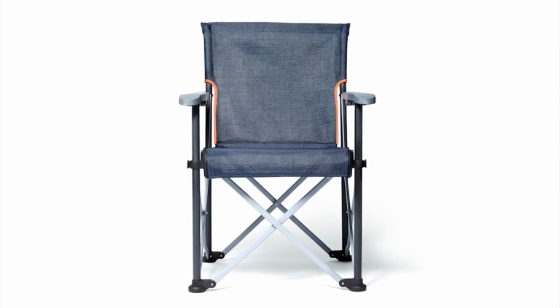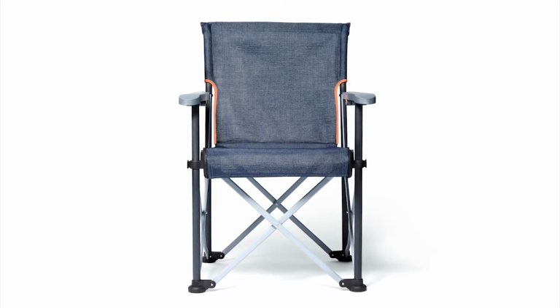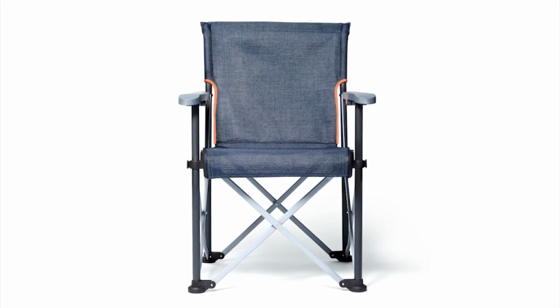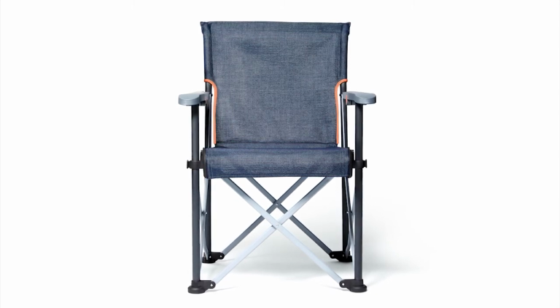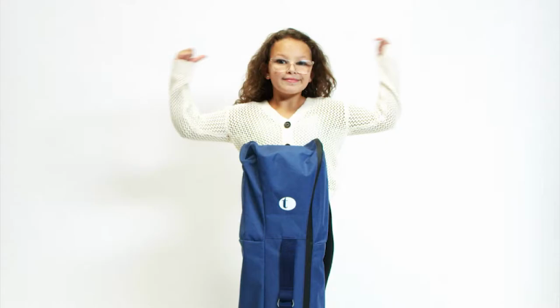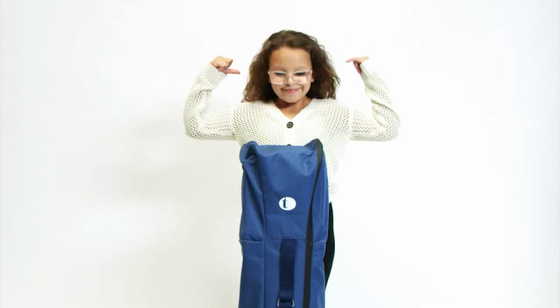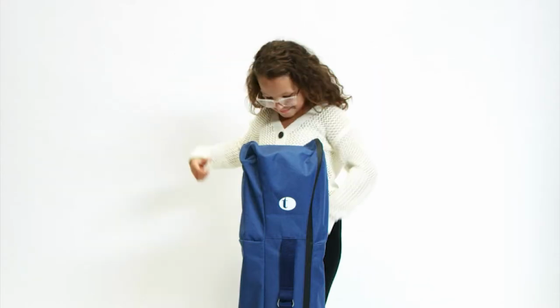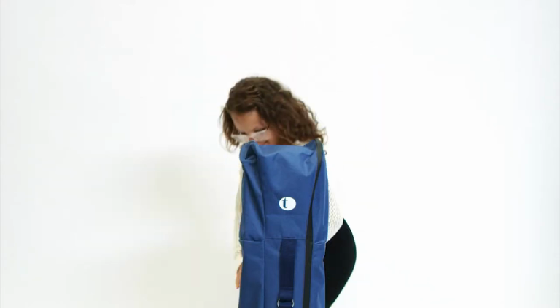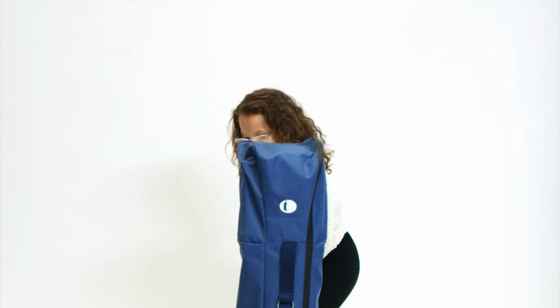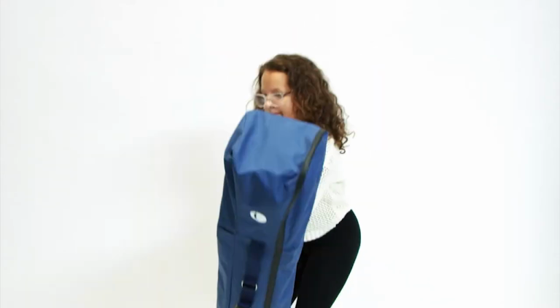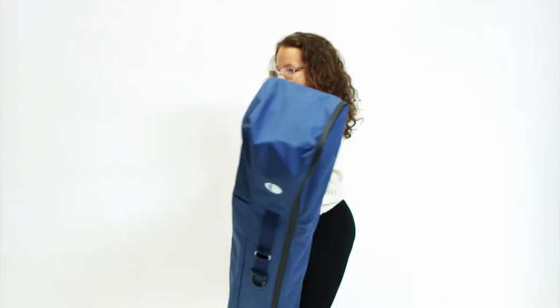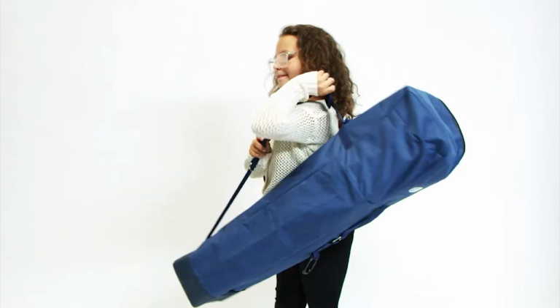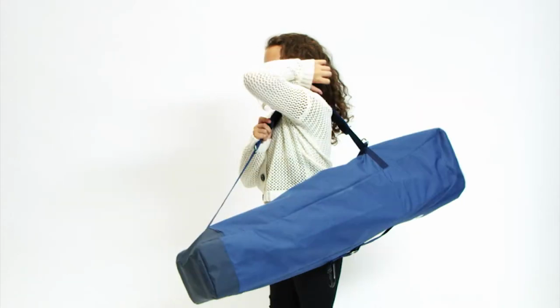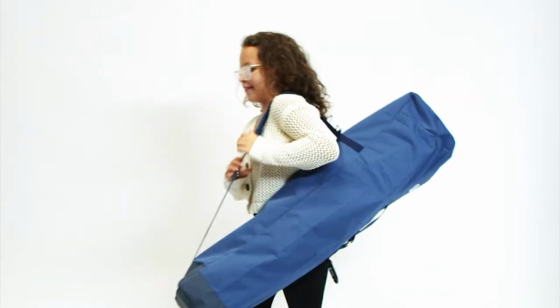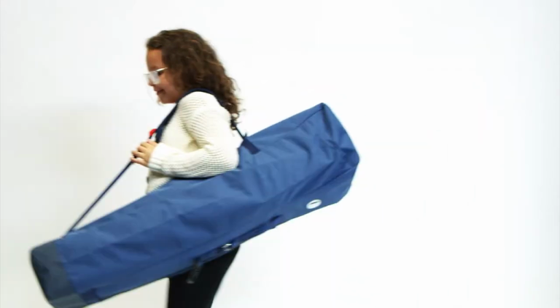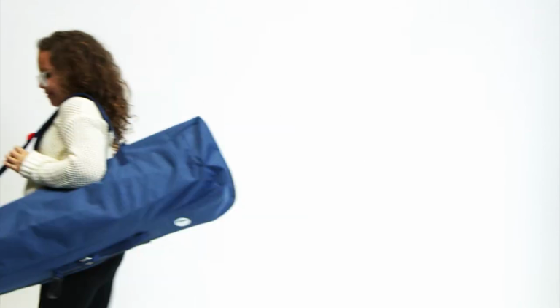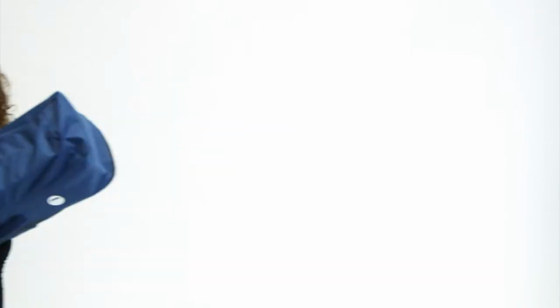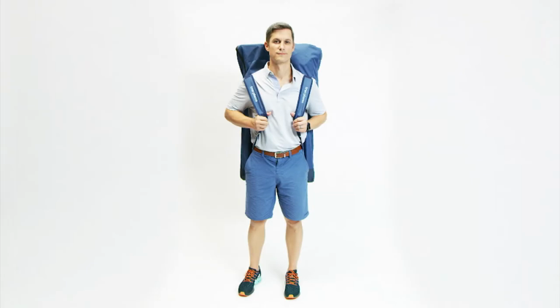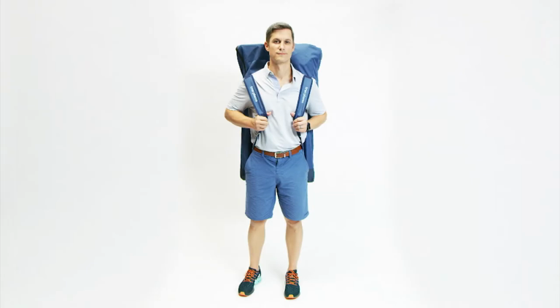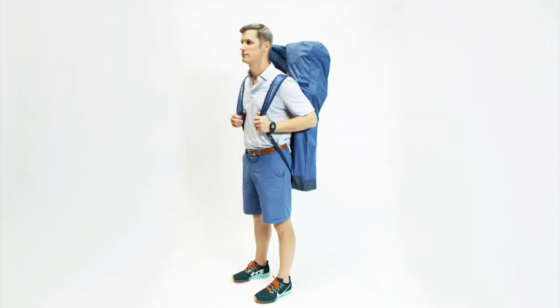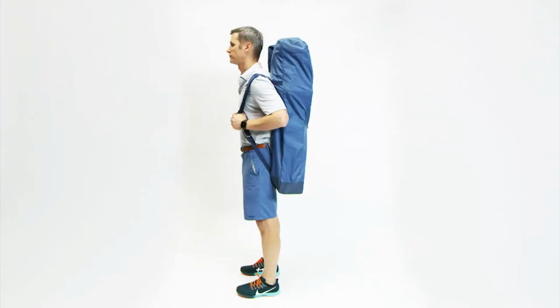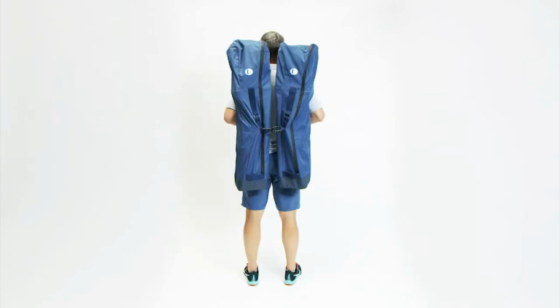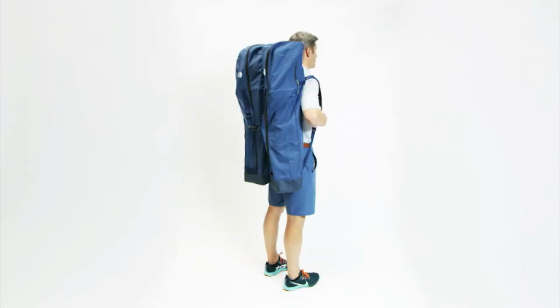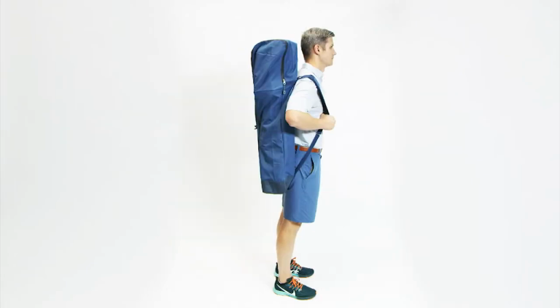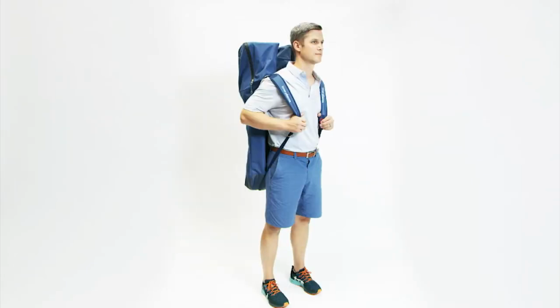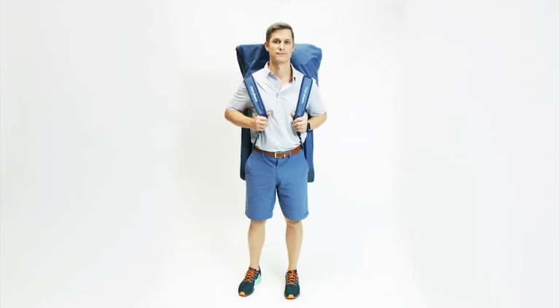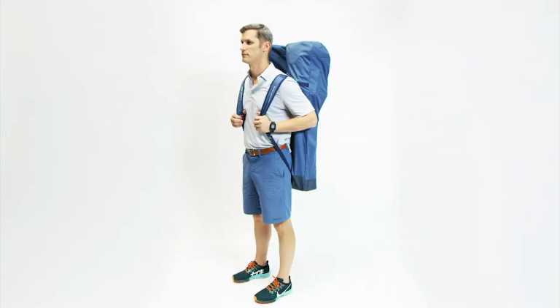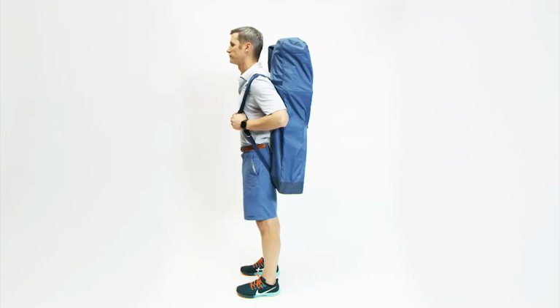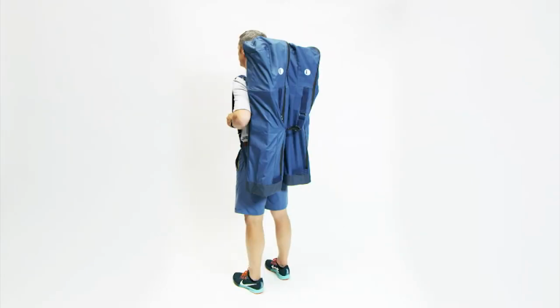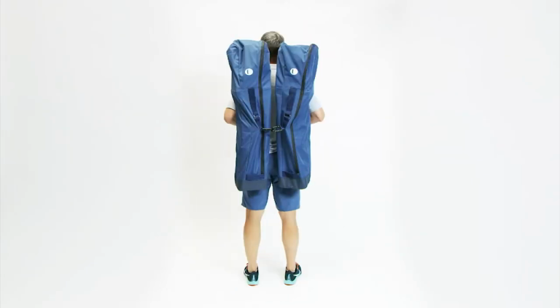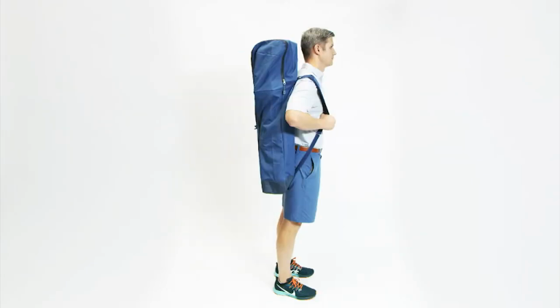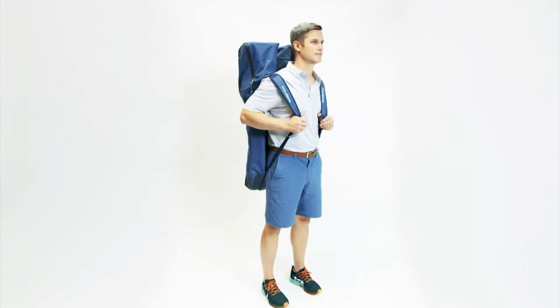The True Places folding chair is also incredibly lightweight and portable. You can even connect two to carry both backpack style.